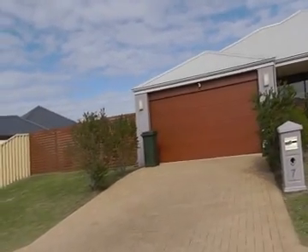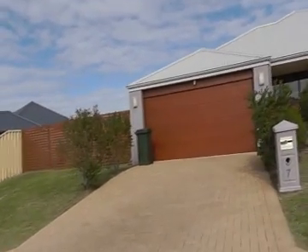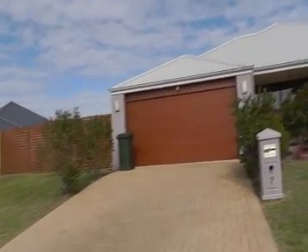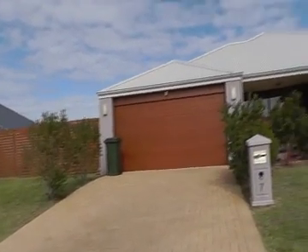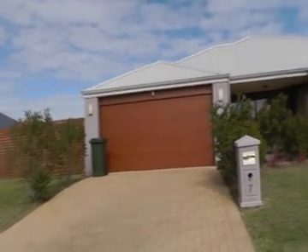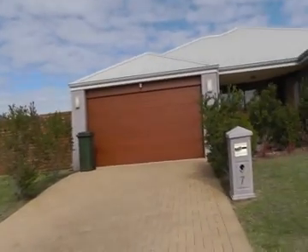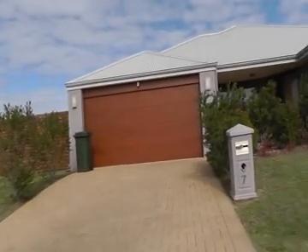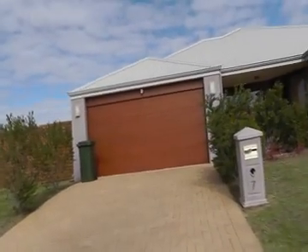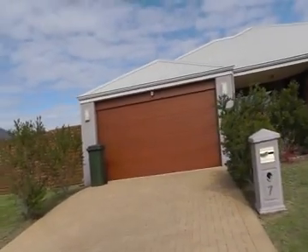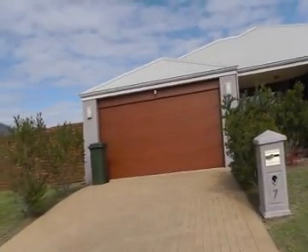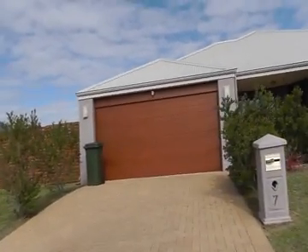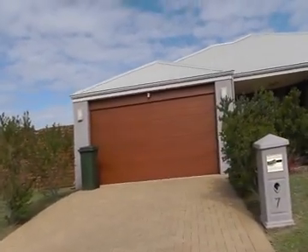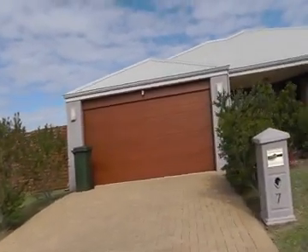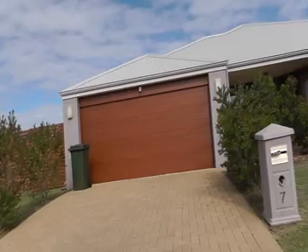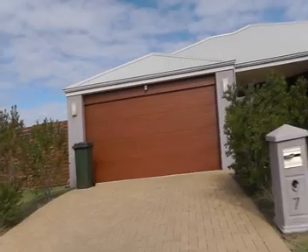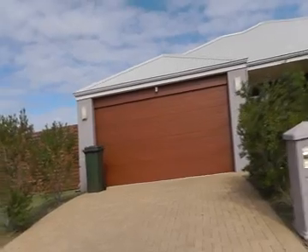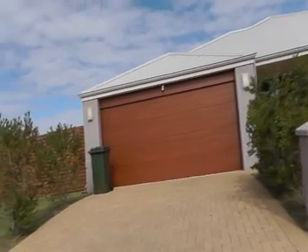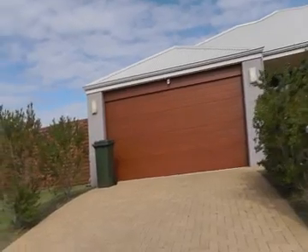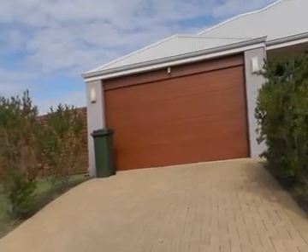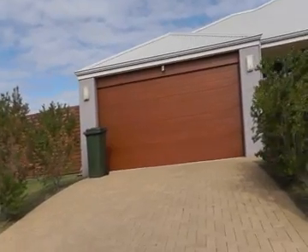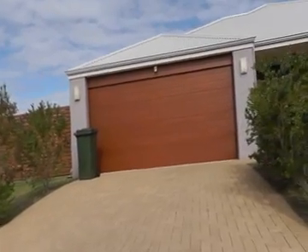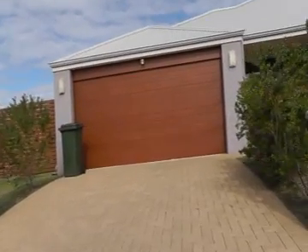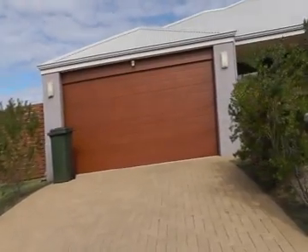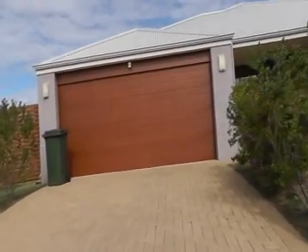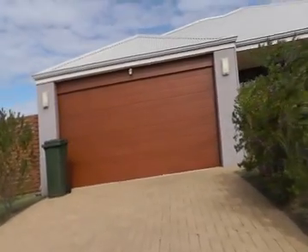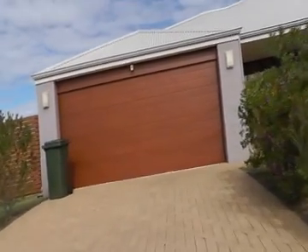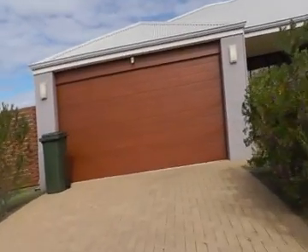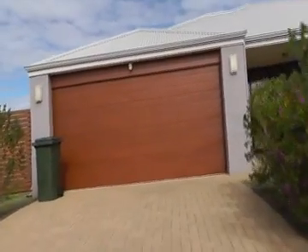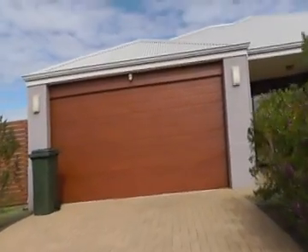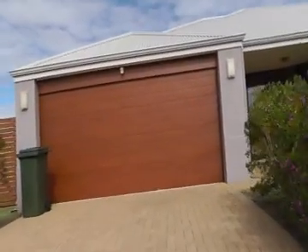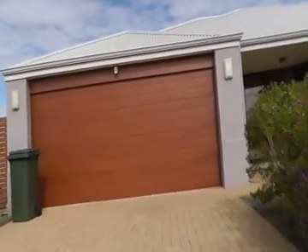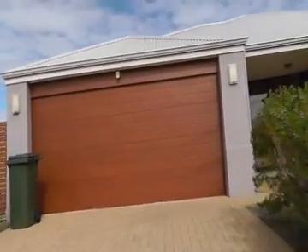First, you'll notice the big double garage with the auto door — always a good feature.